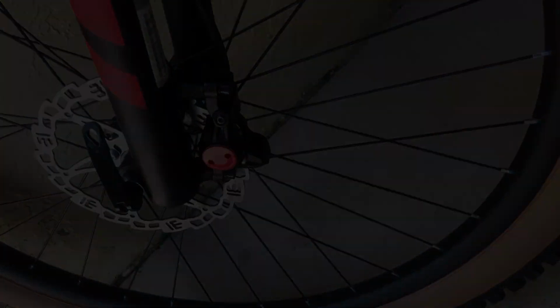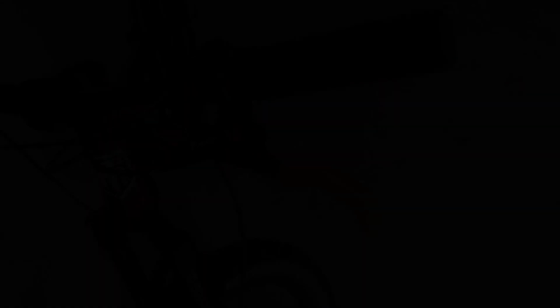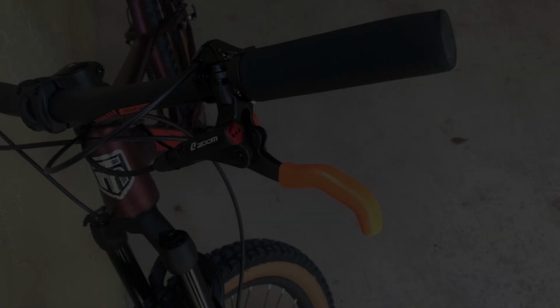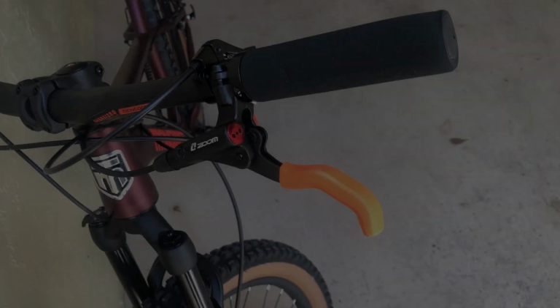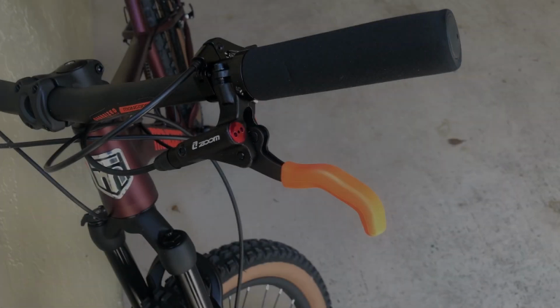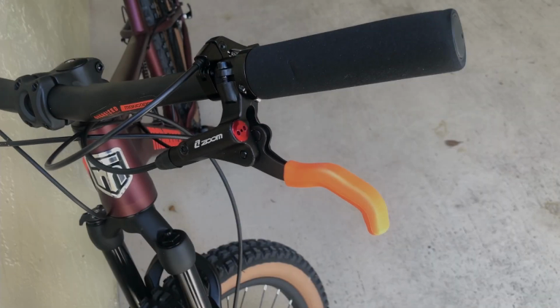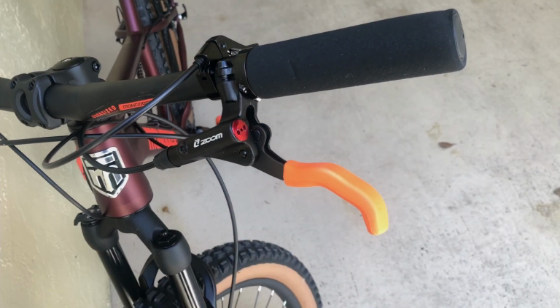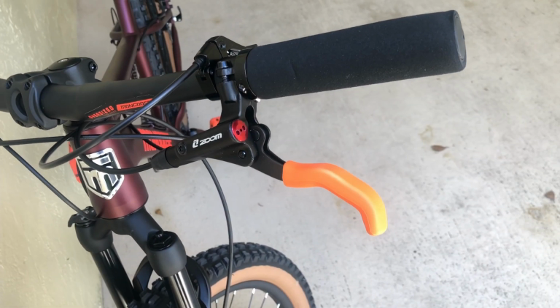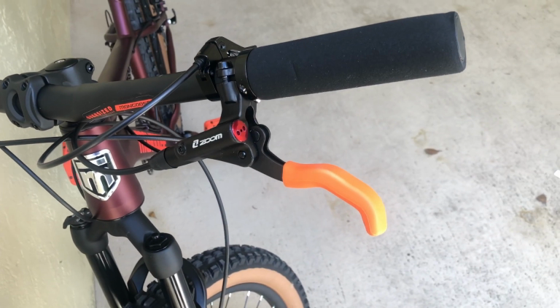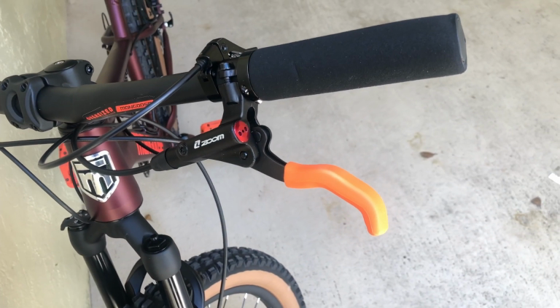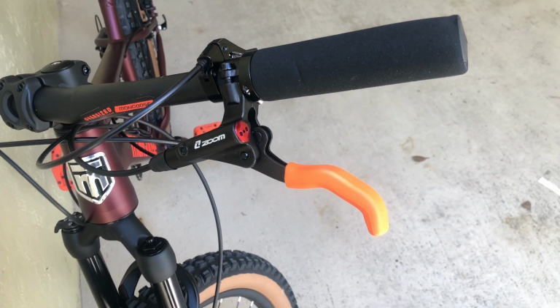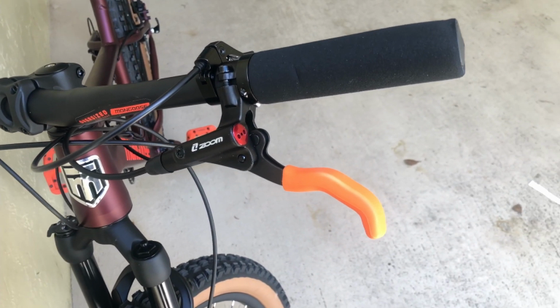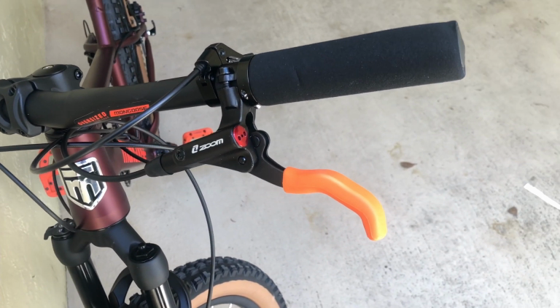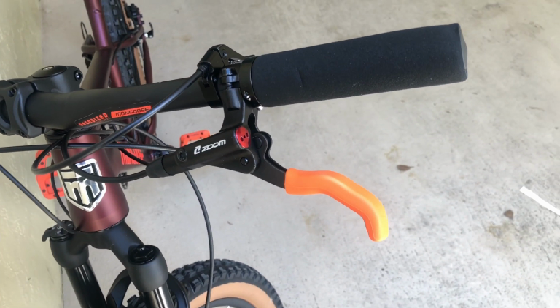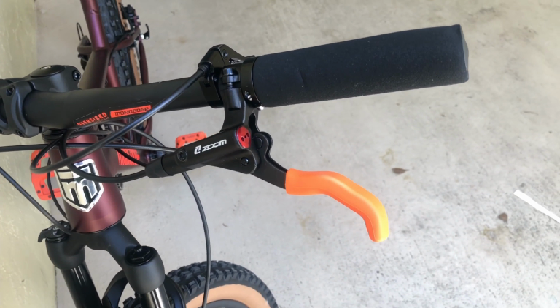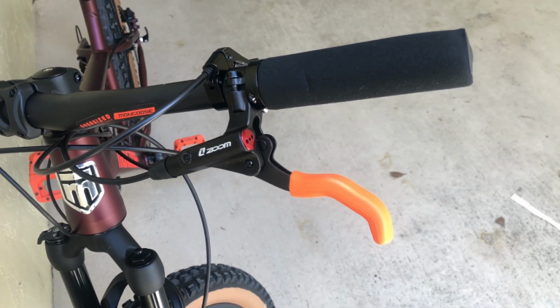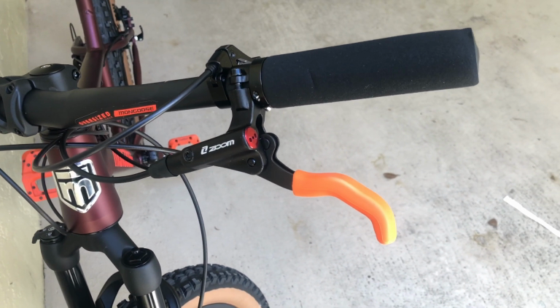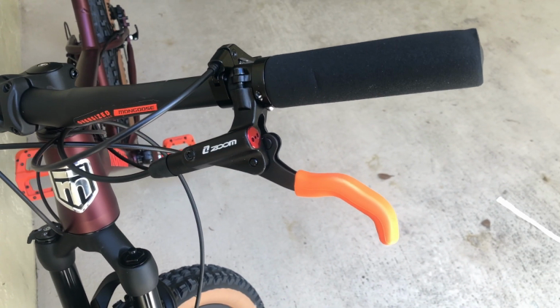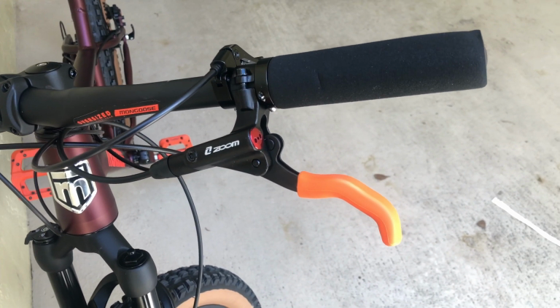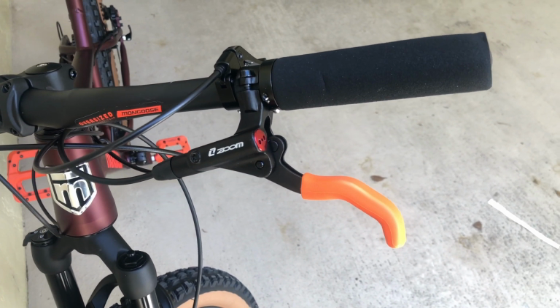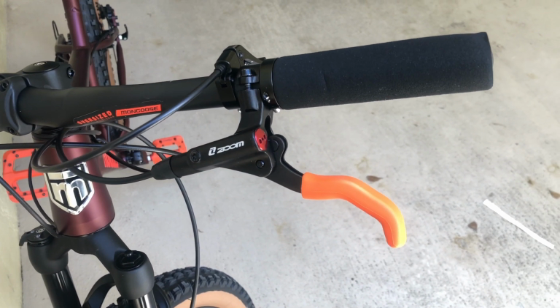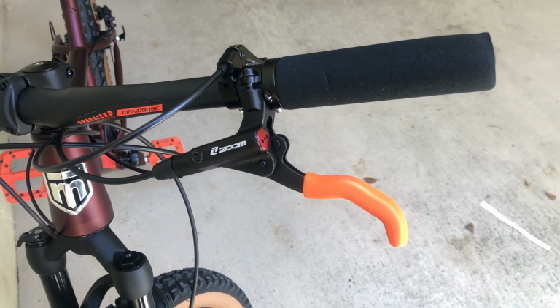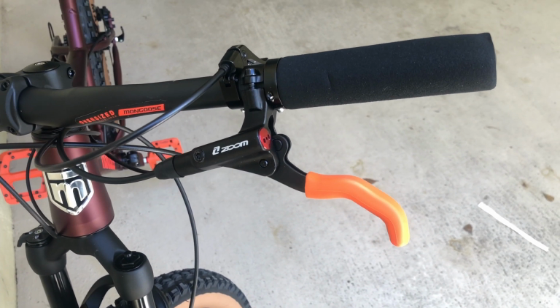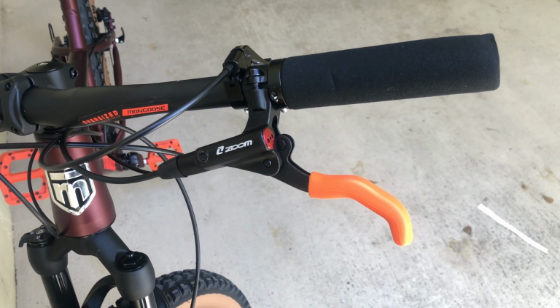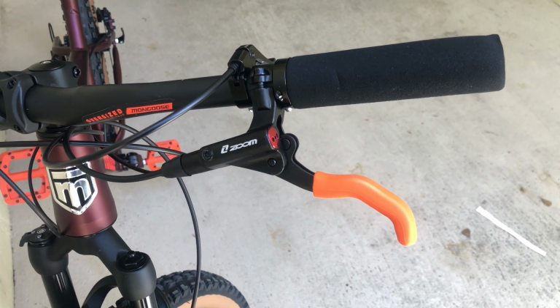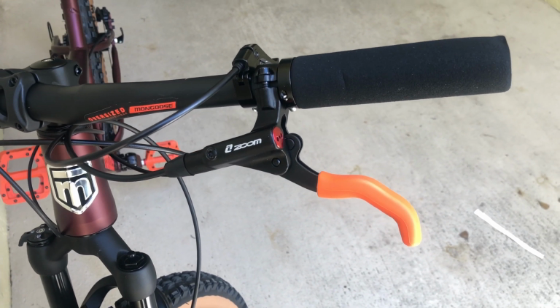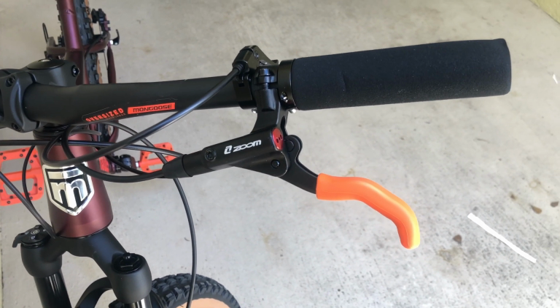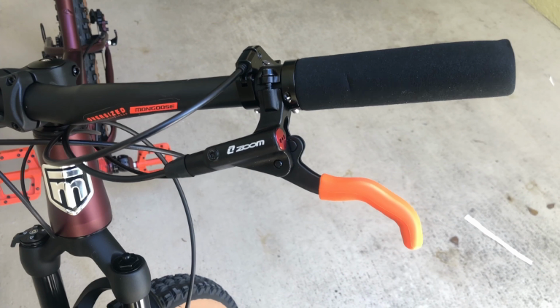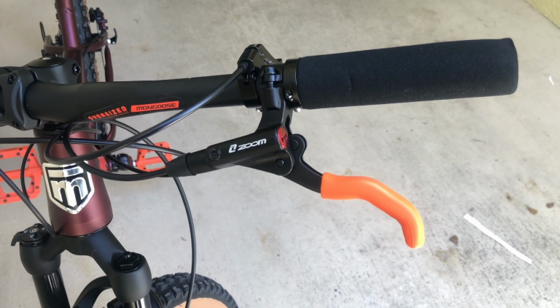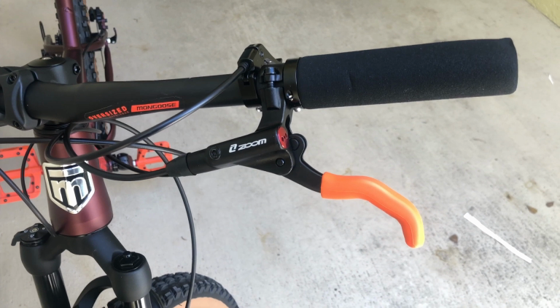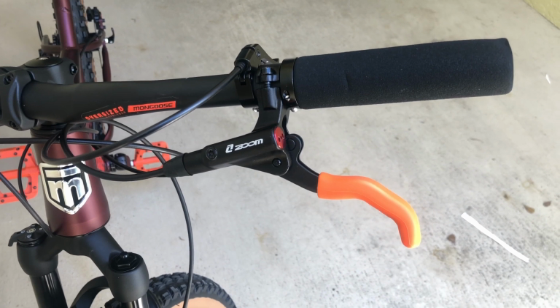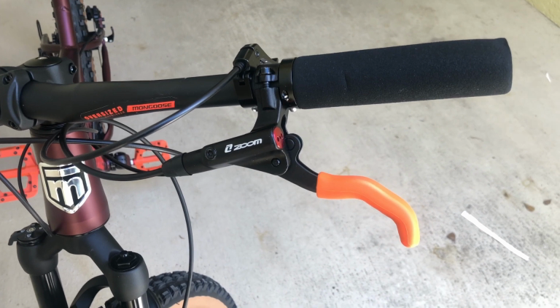On the cockpit, there goes the new brakes — the new hydraulic brakes from Zoom, with some nice little grips.